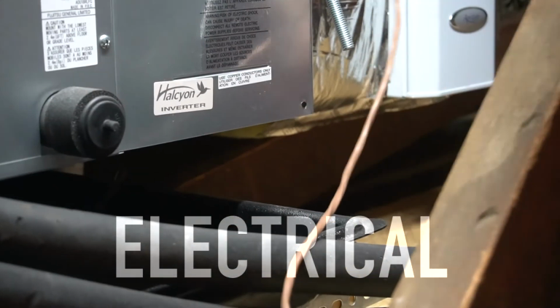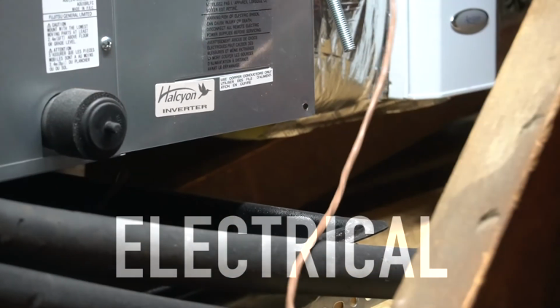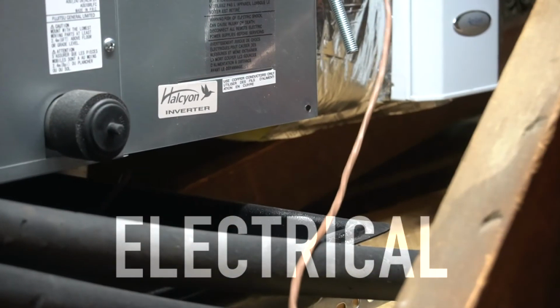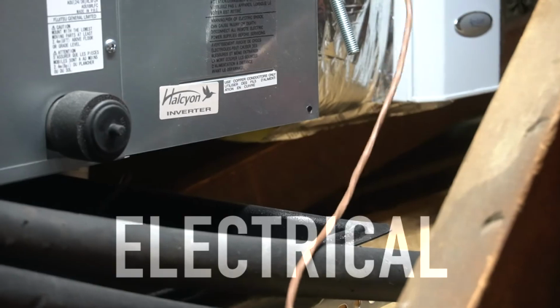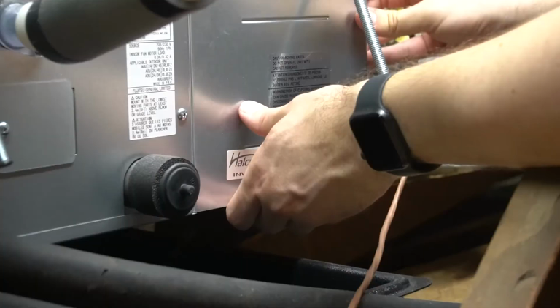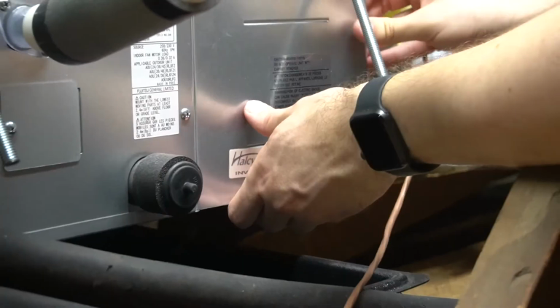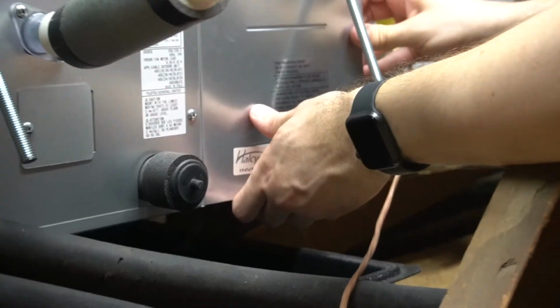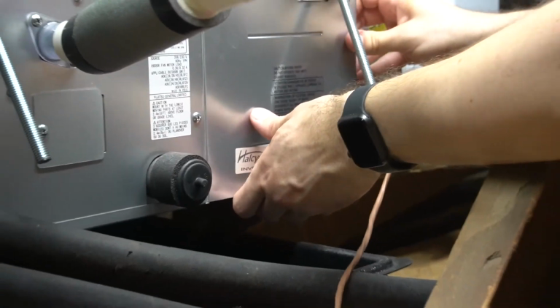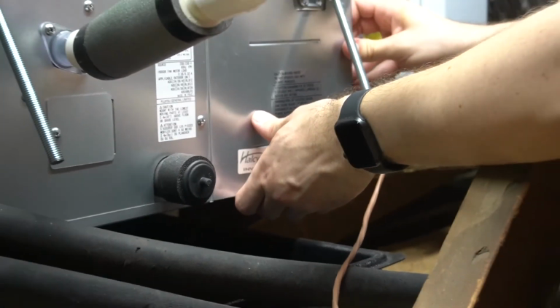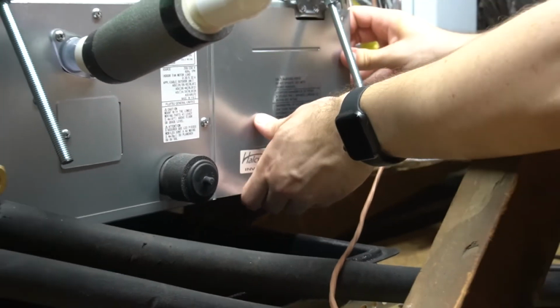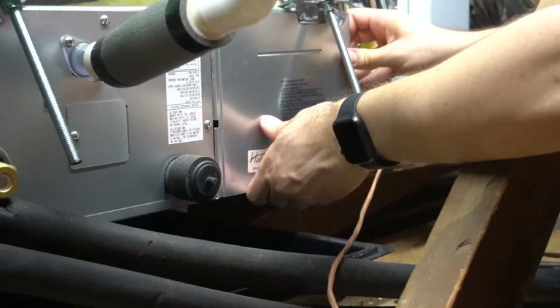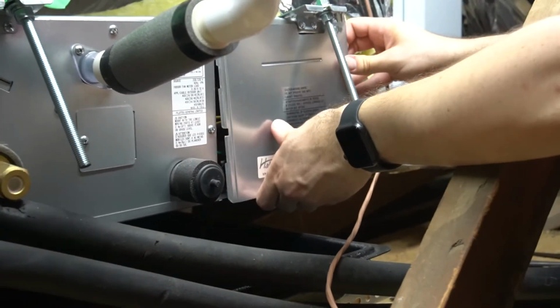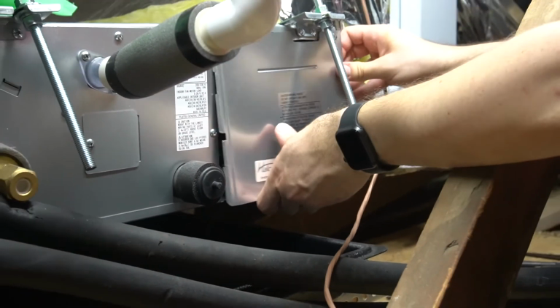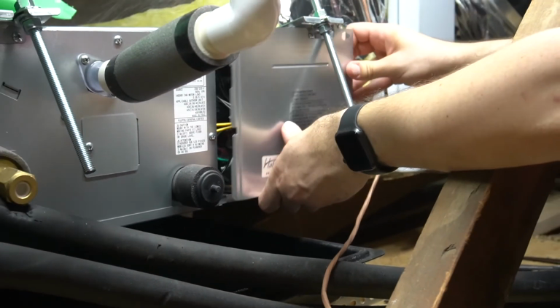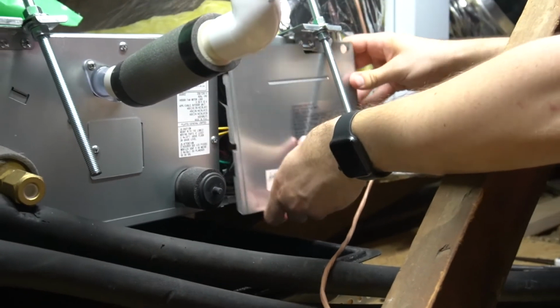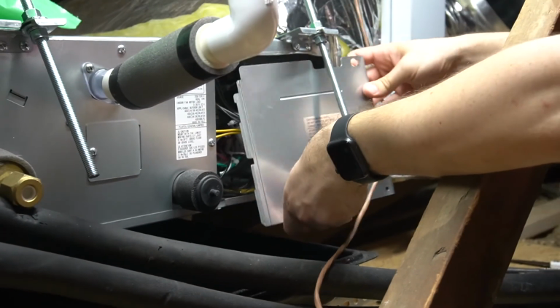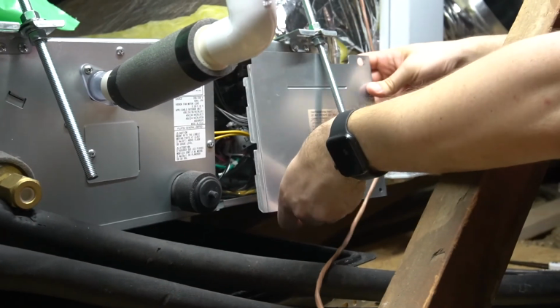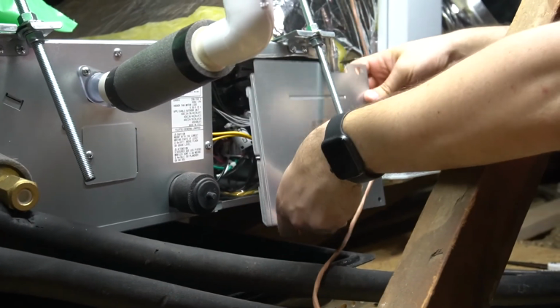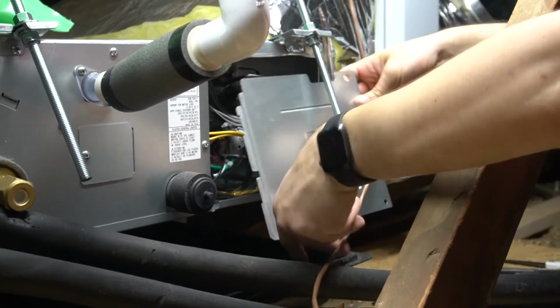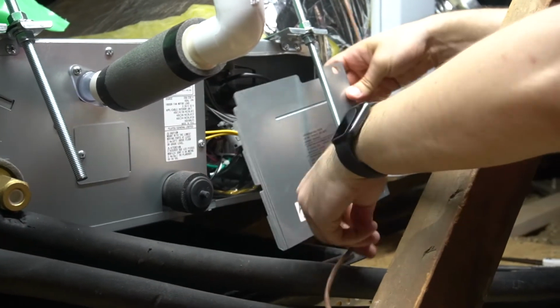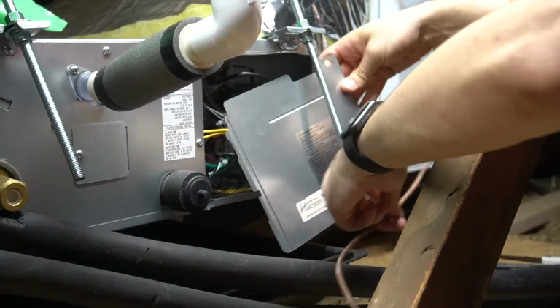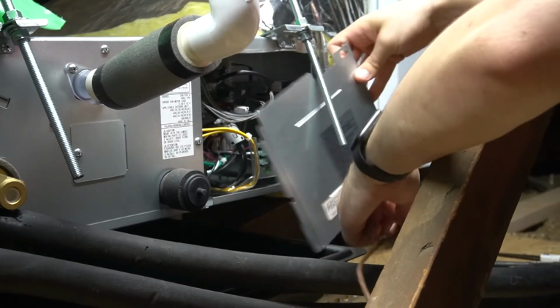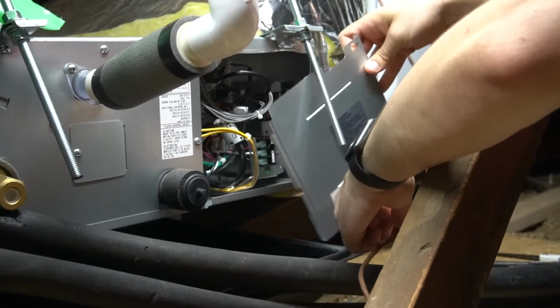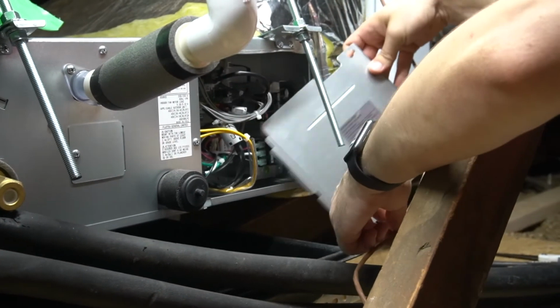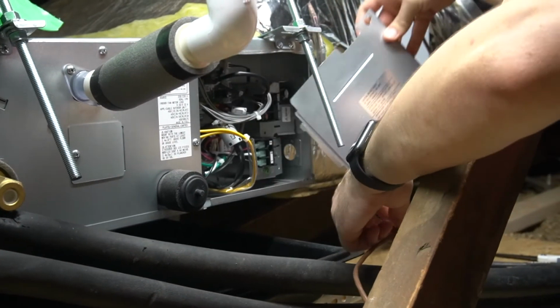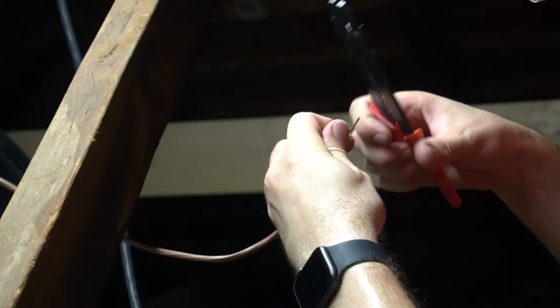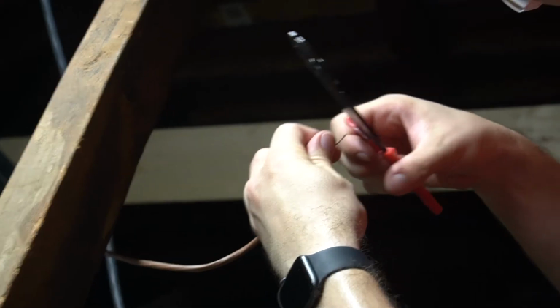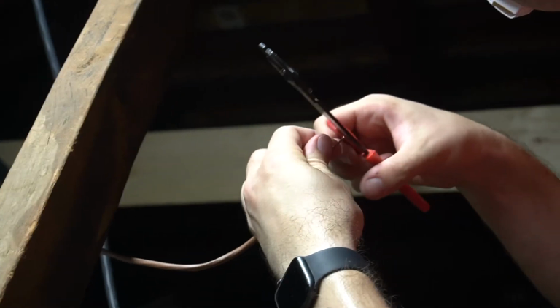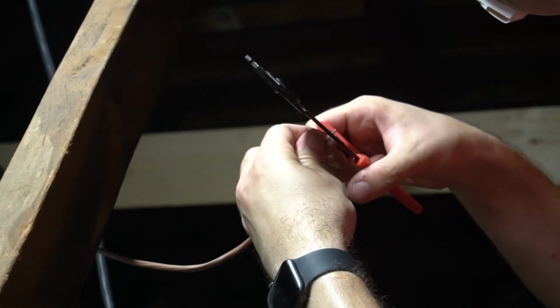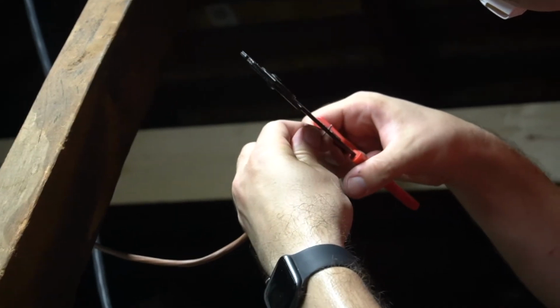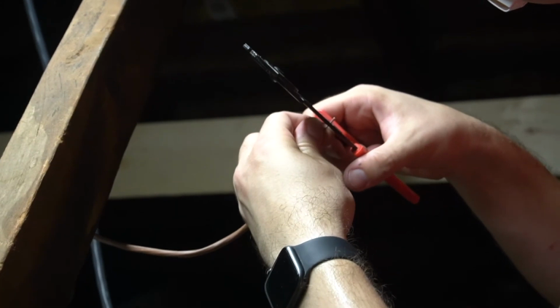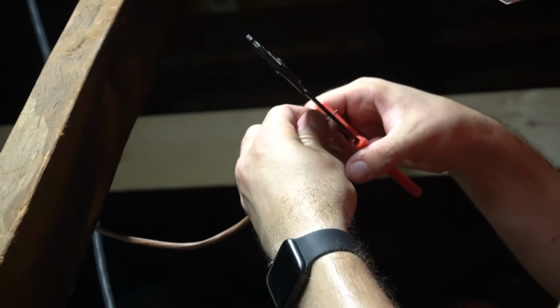Then we connected the thermostat to the unit as well as the main power supply, which is running through a disconnect switch.